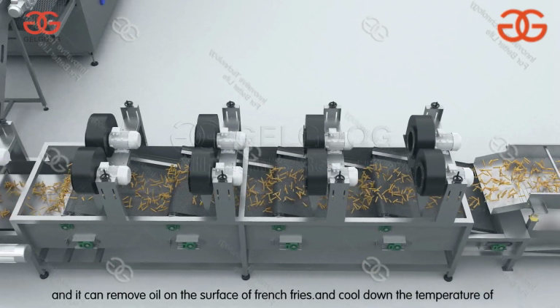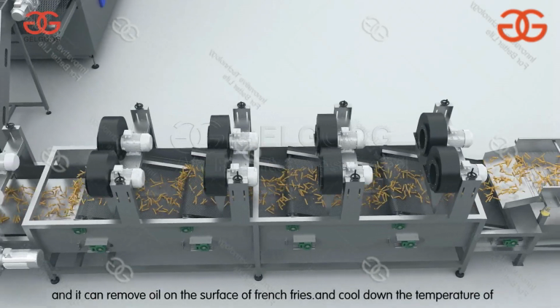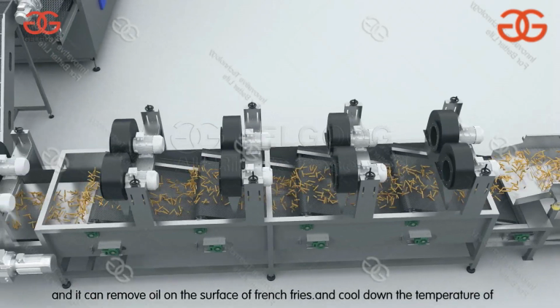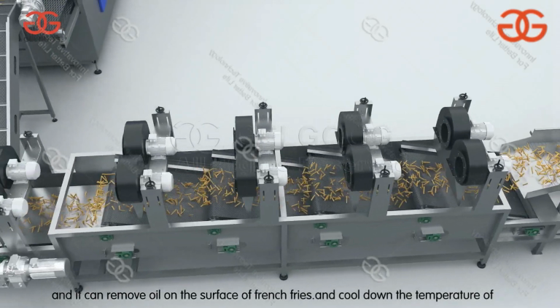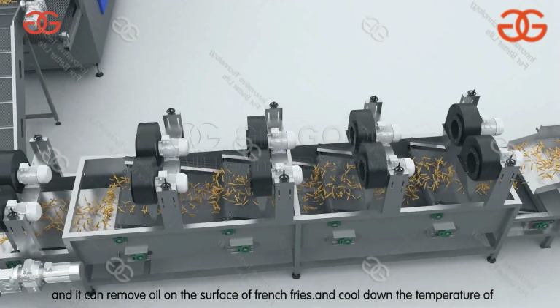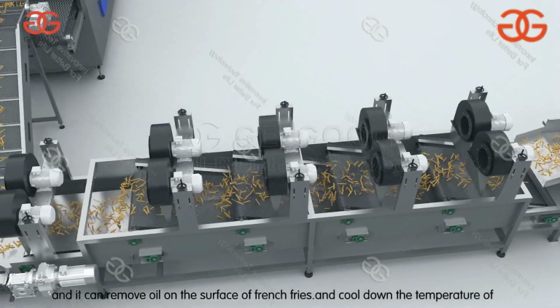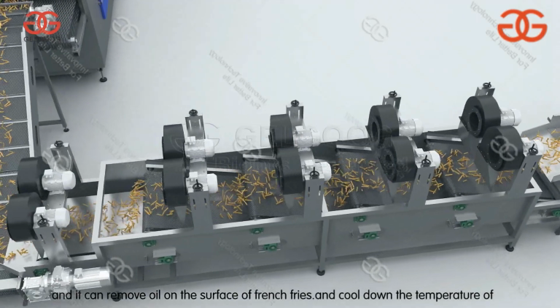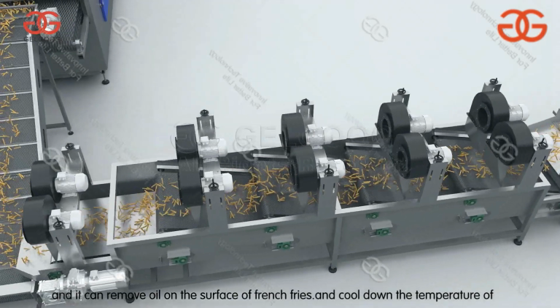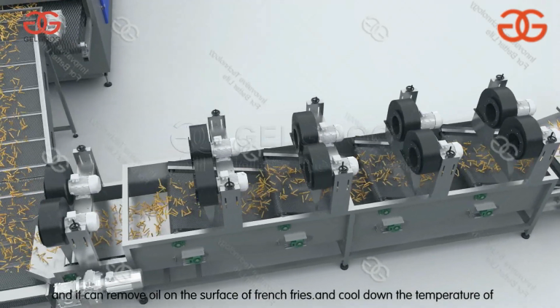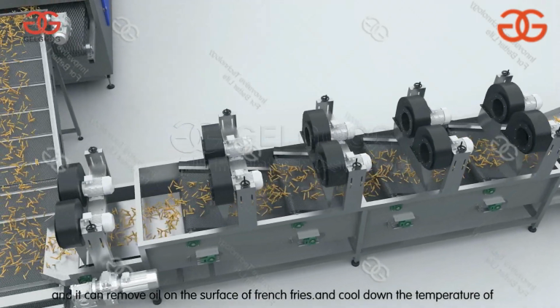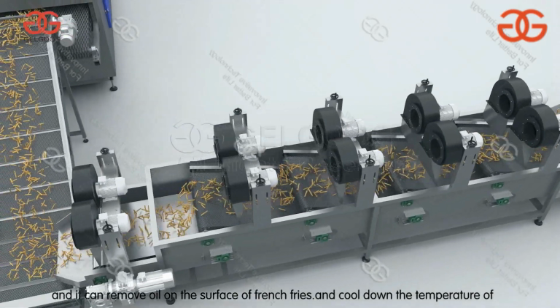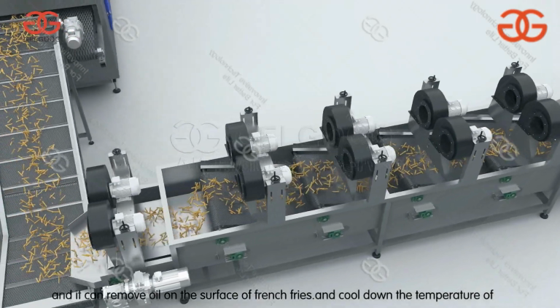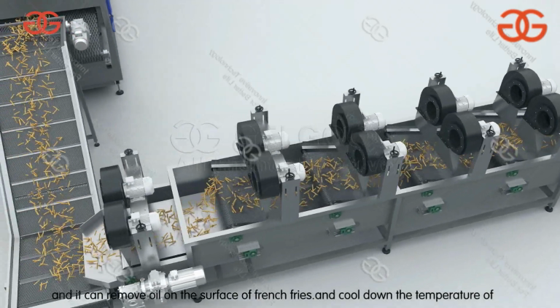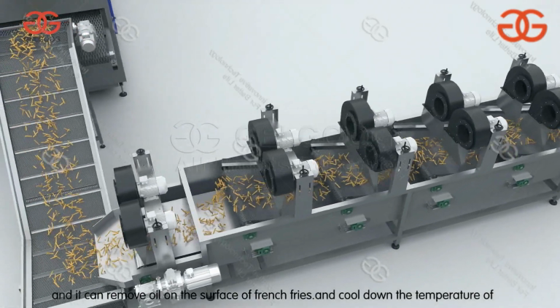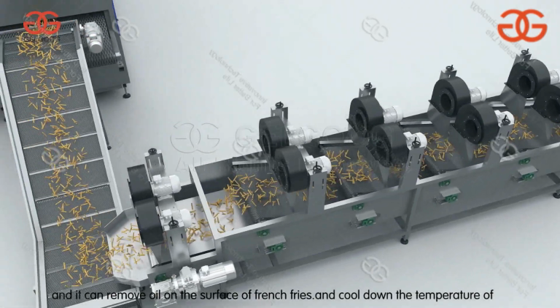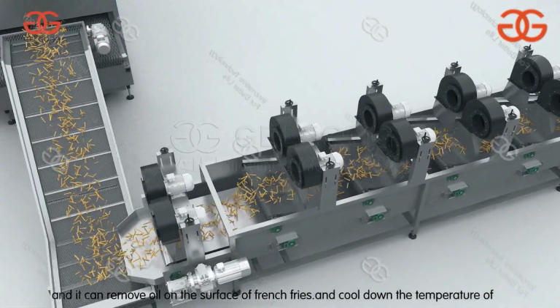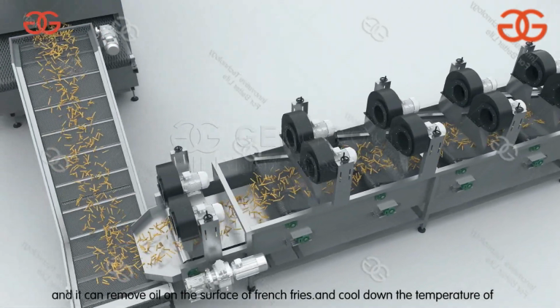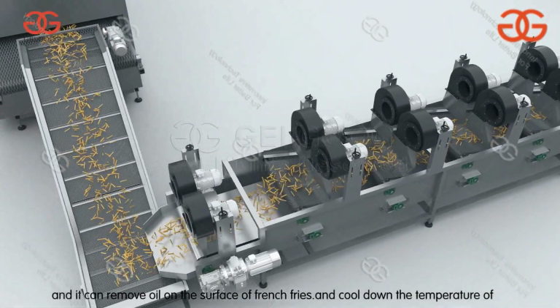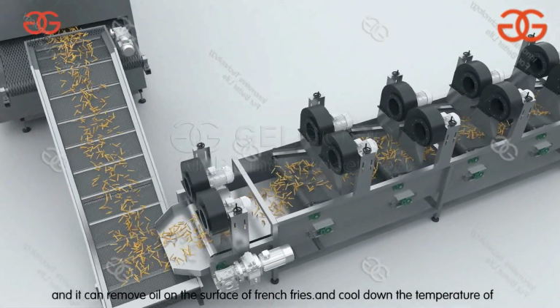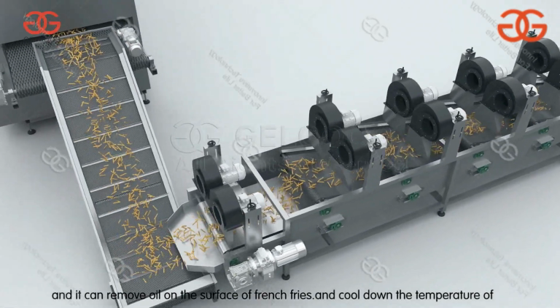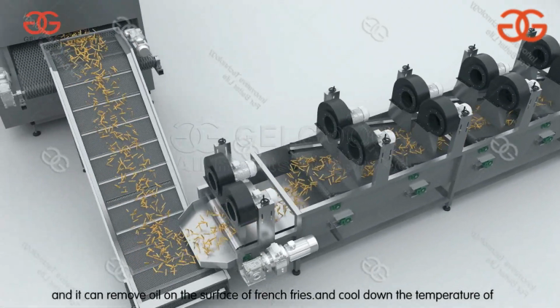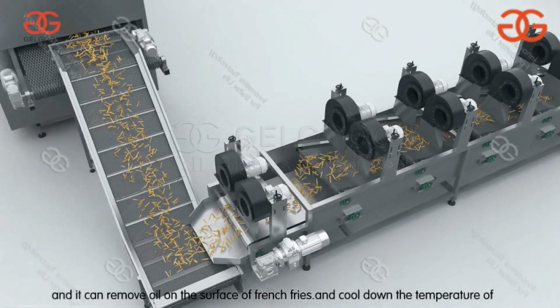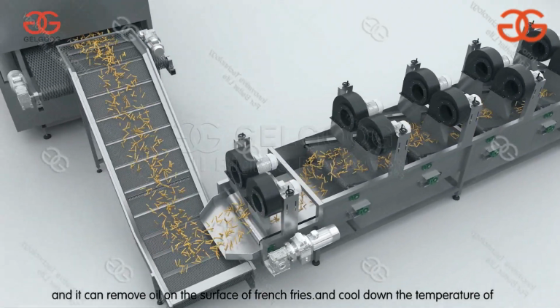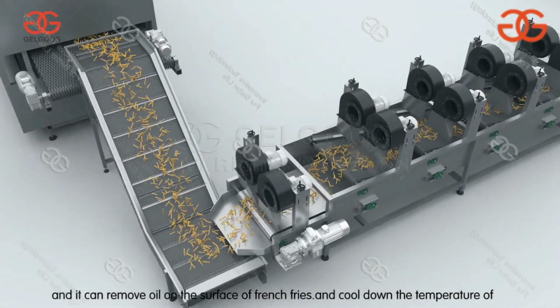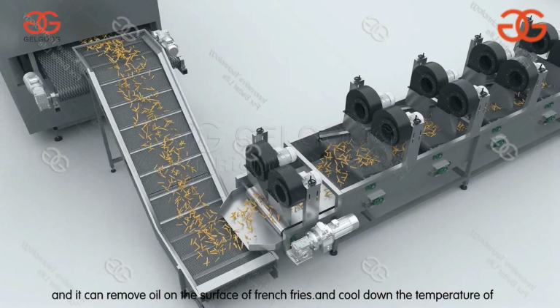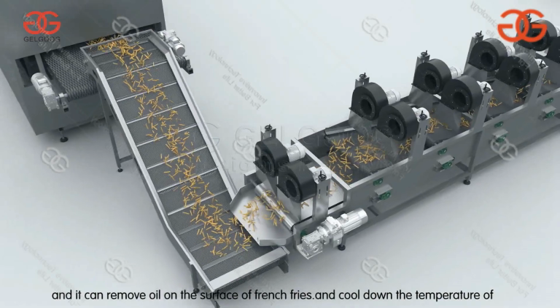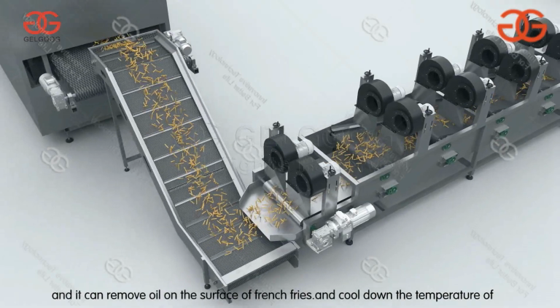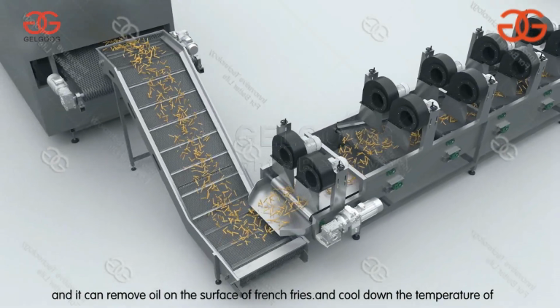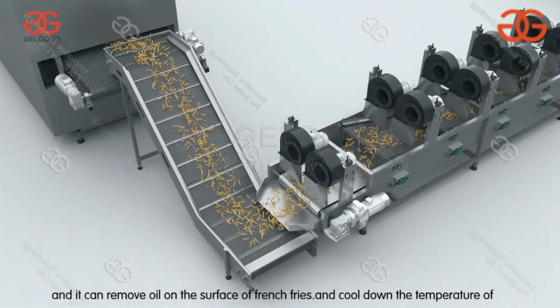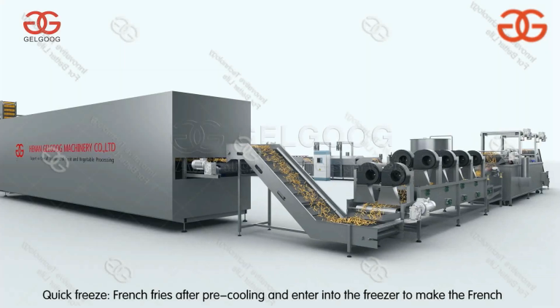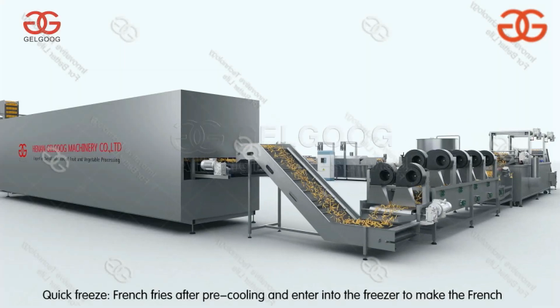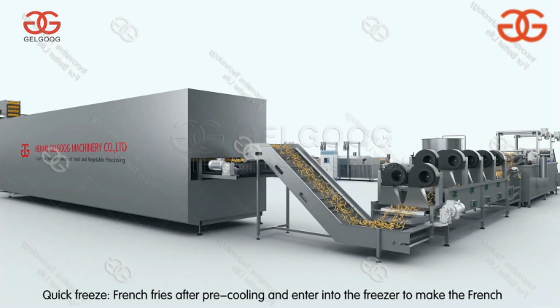After vibrating, the oiling machine and air dryer remove oil from the surface of the french fries and quickly cool down their temperature.